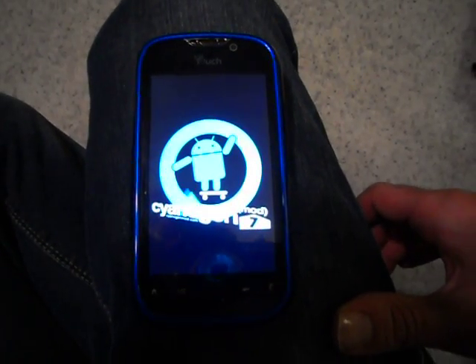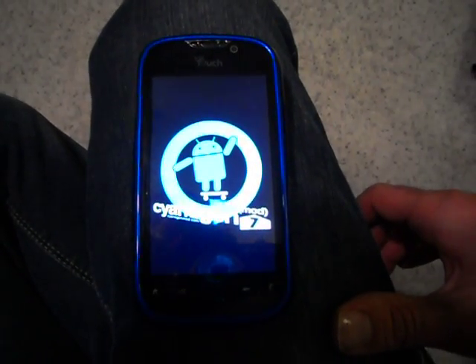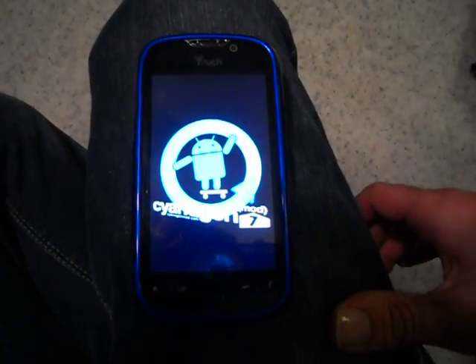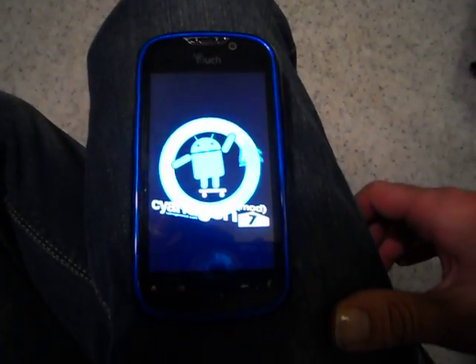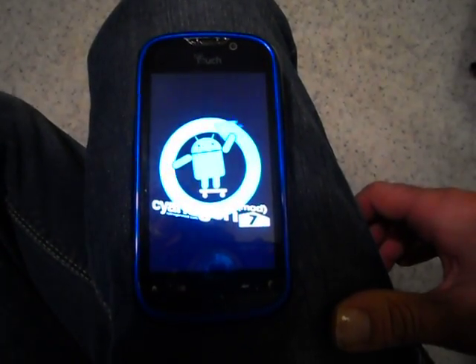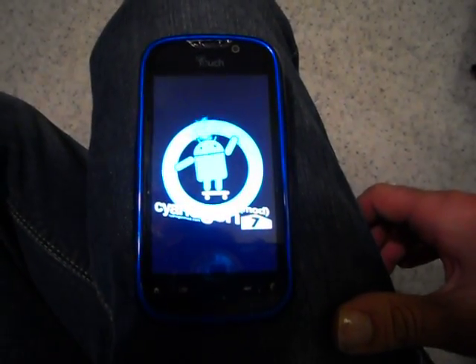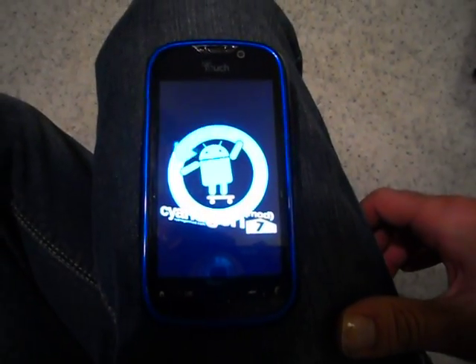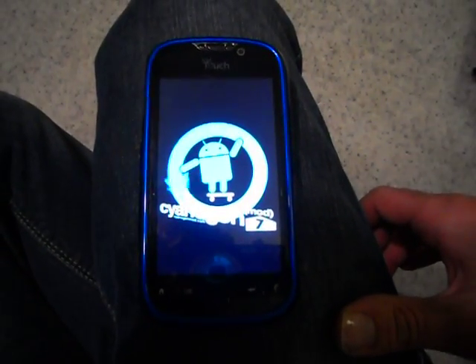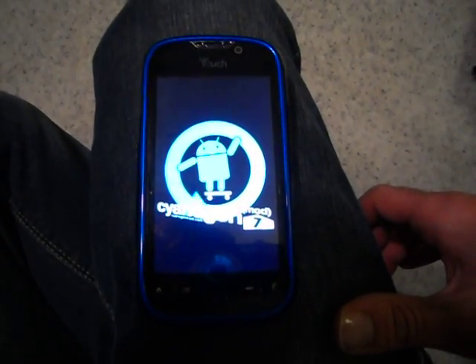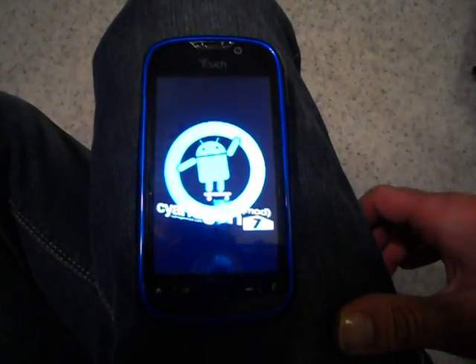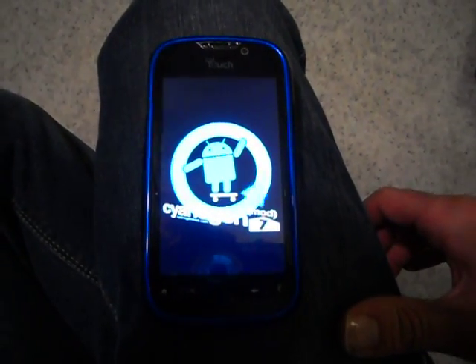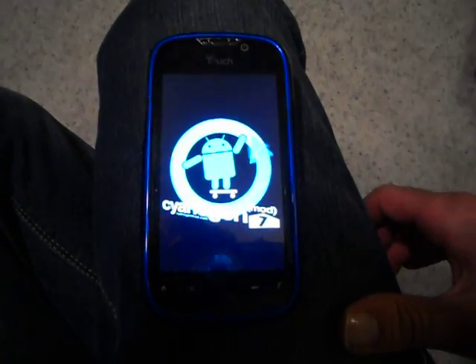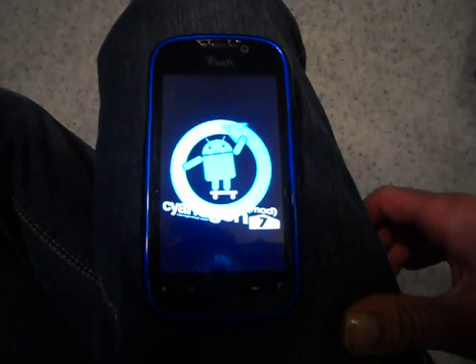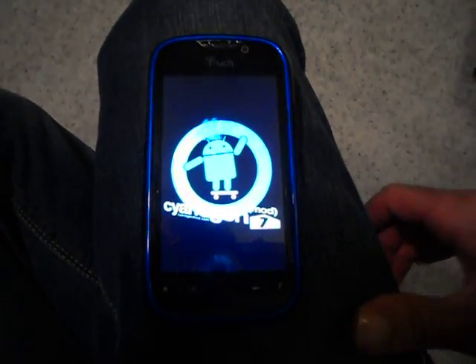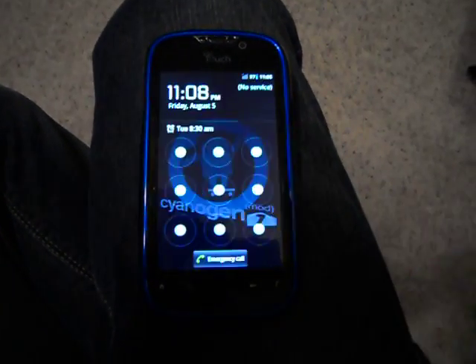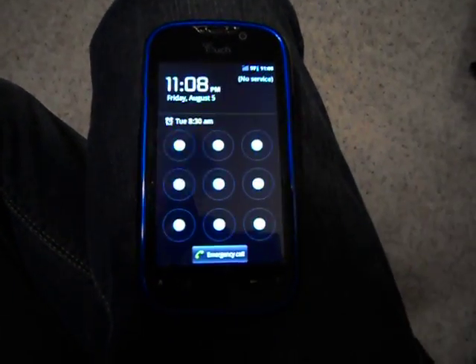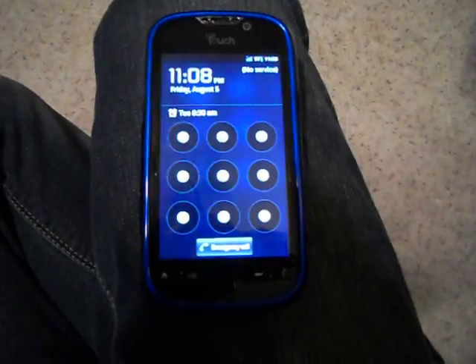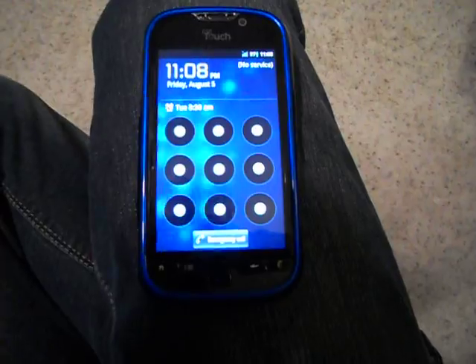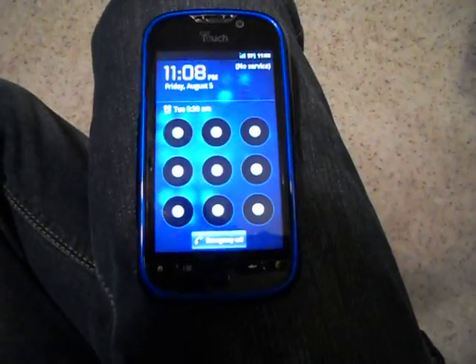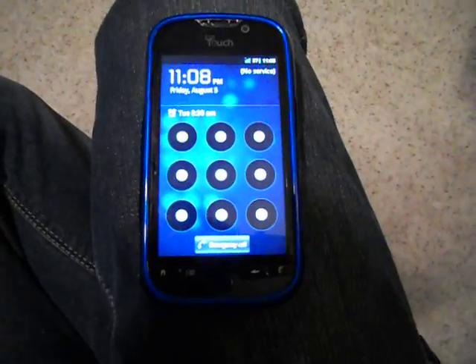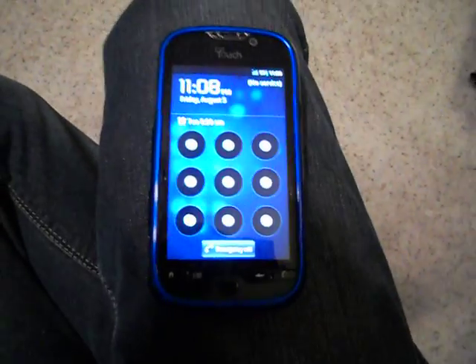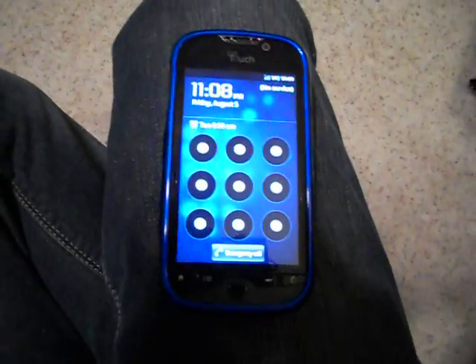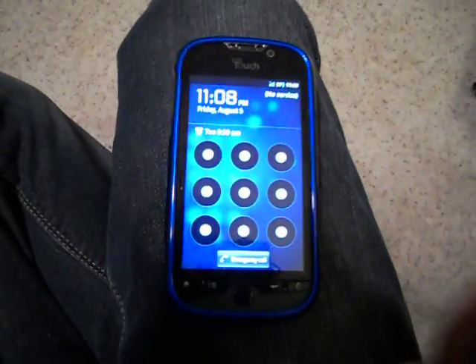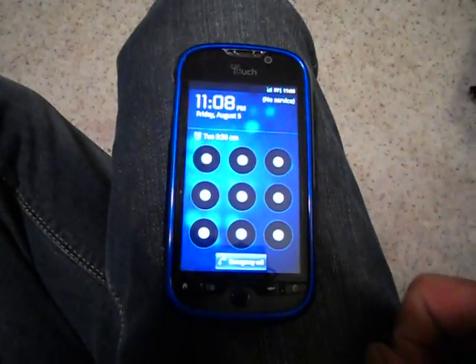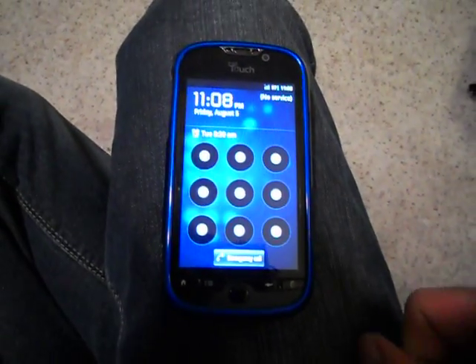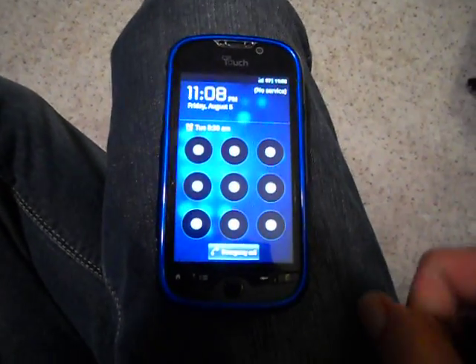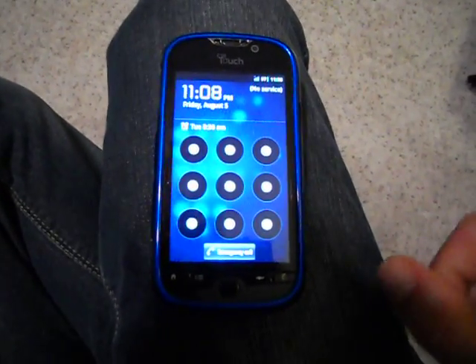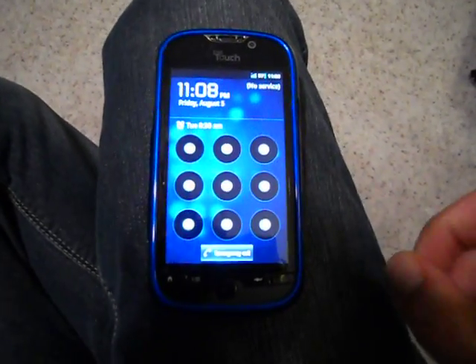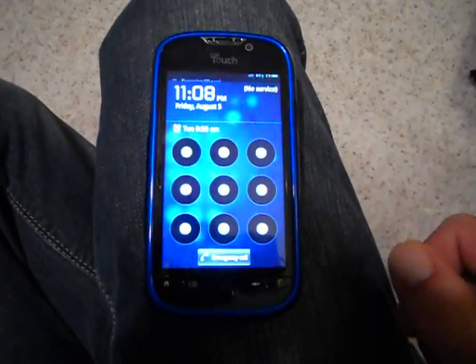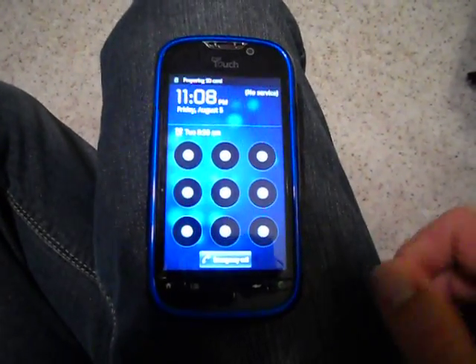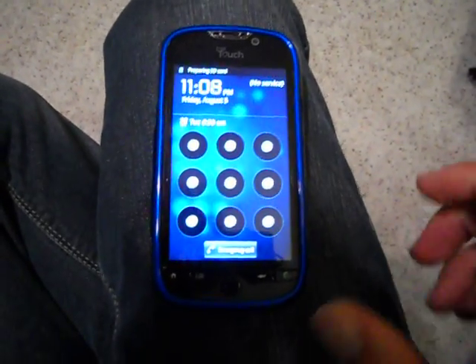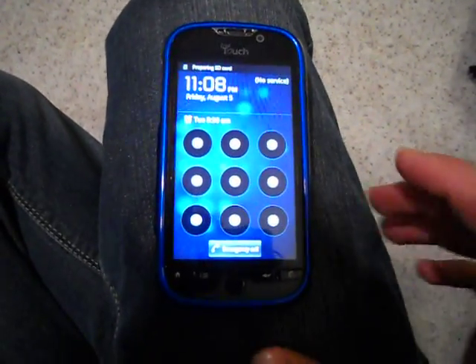Wow, that's booting up. That was actually quicker than I expected.